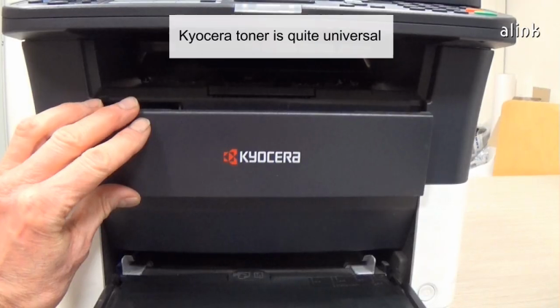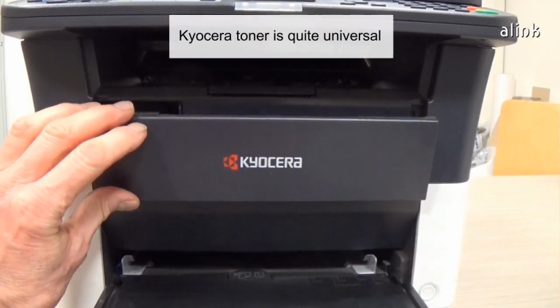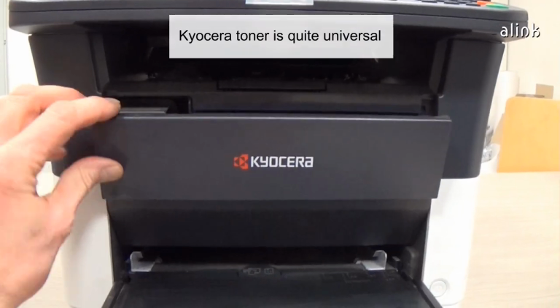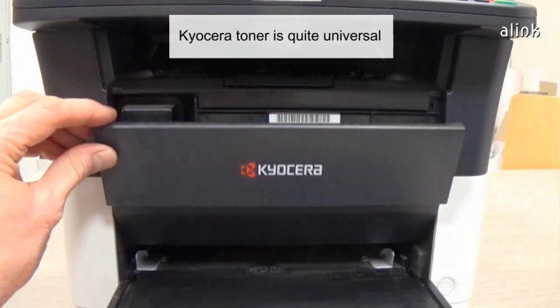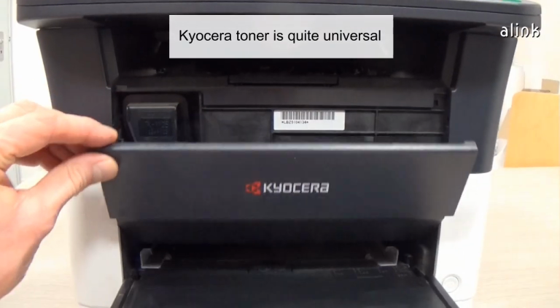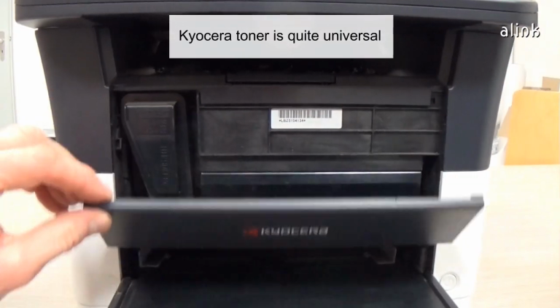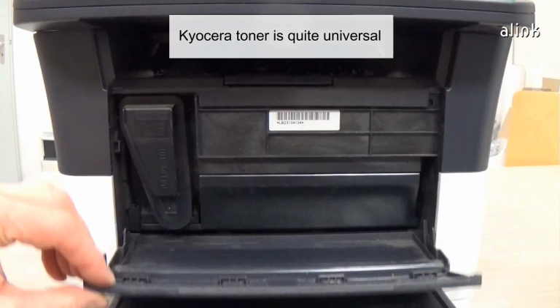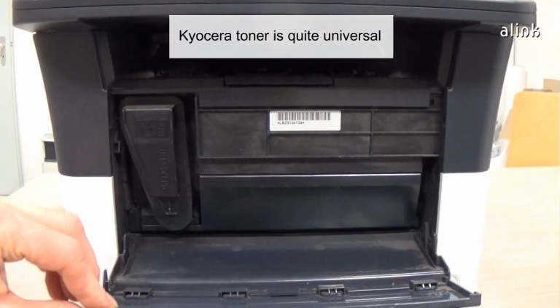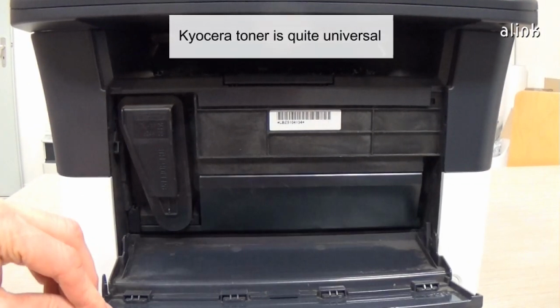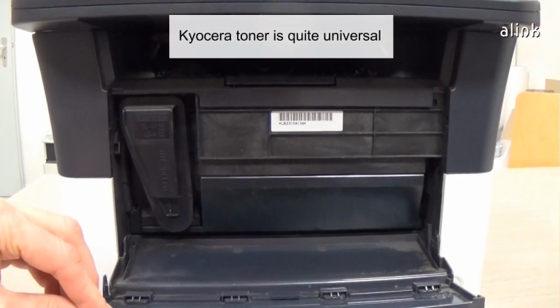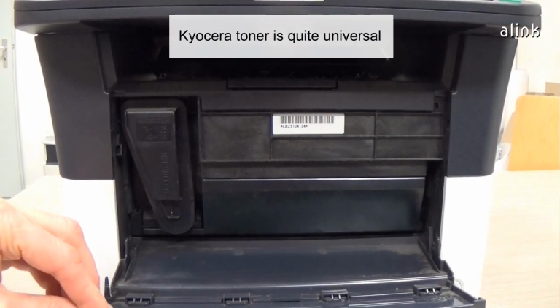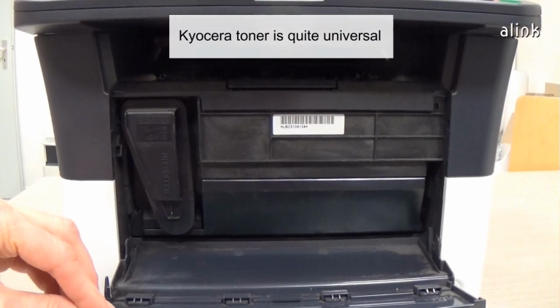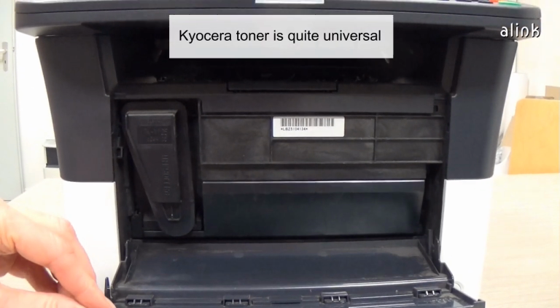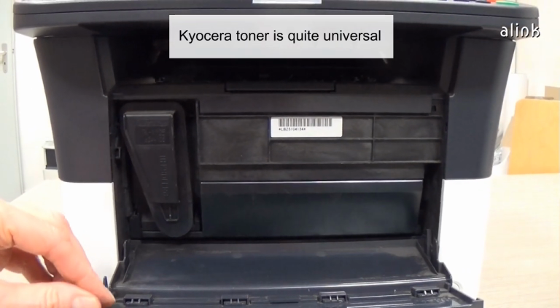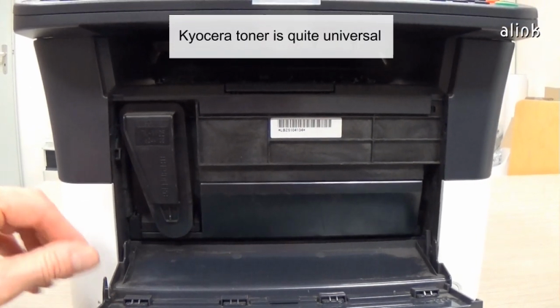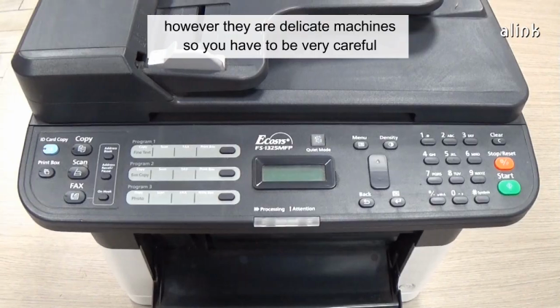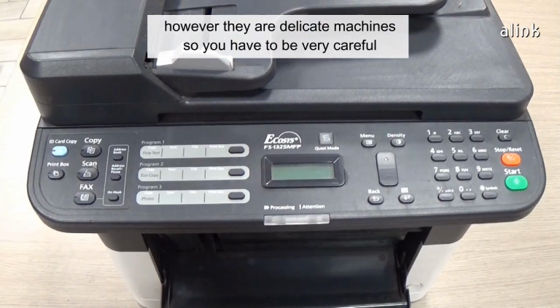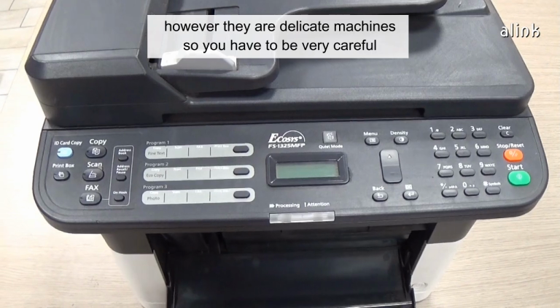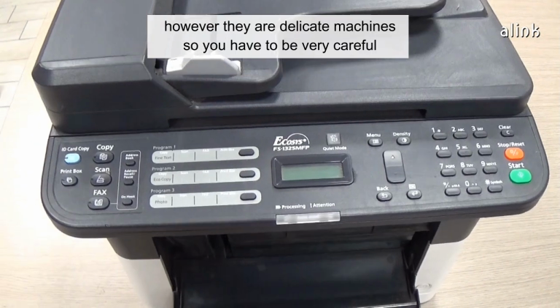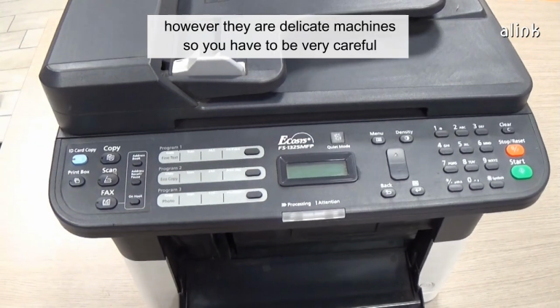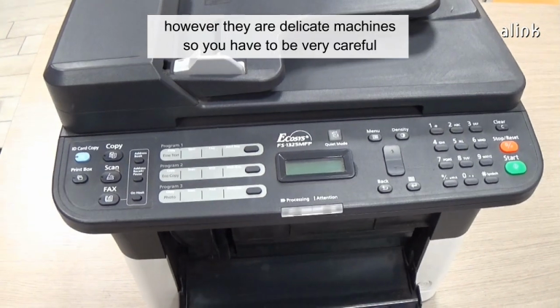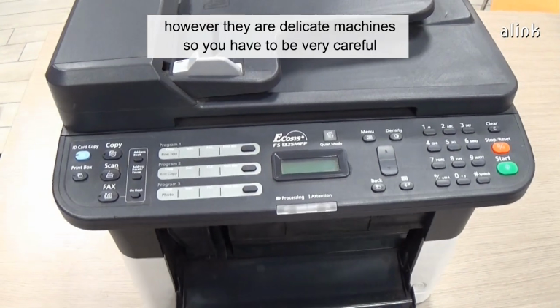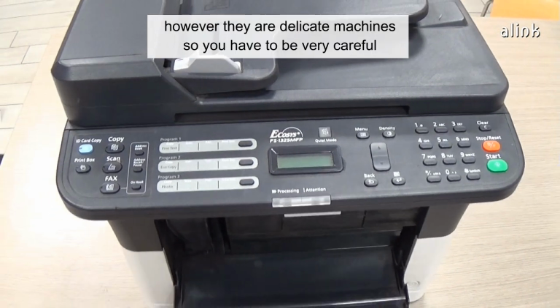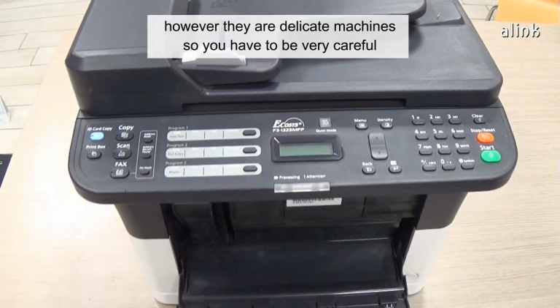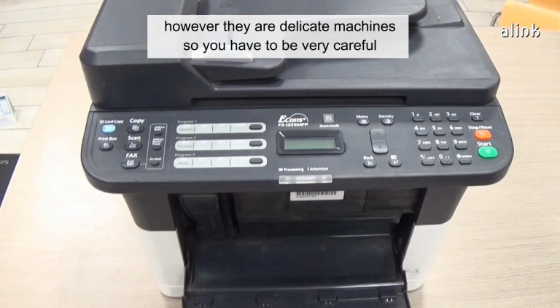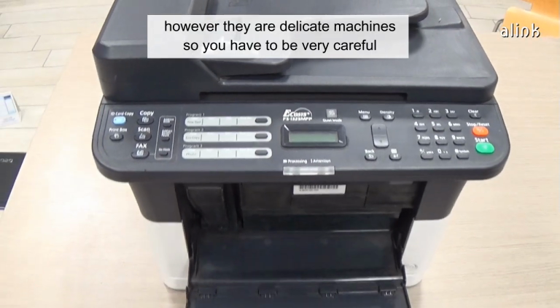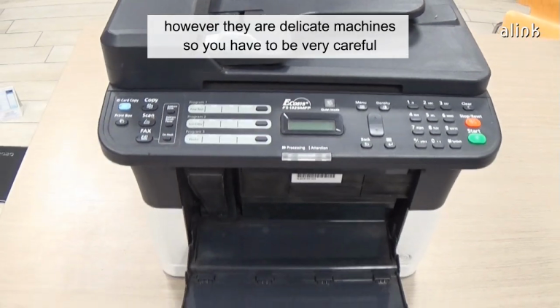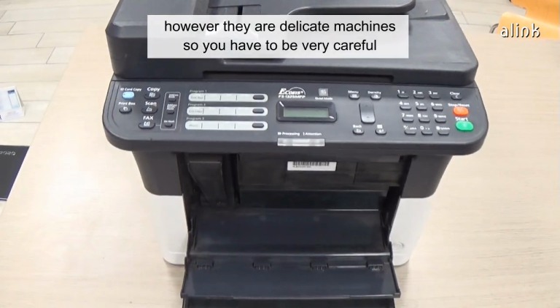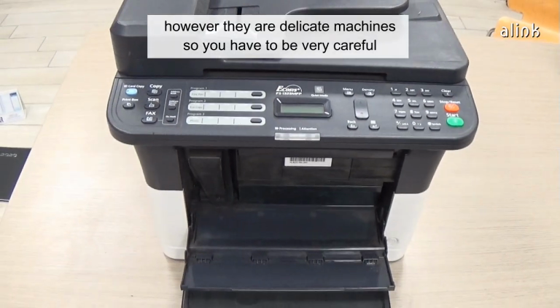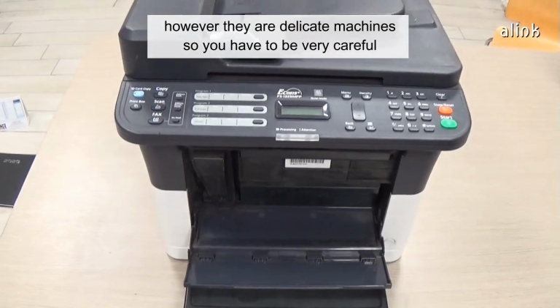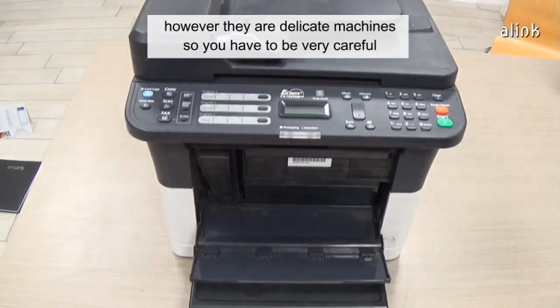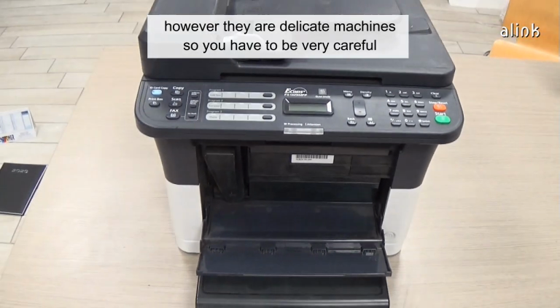Kyocera toner is quite universal. However, they are delicate machines, so you have to be very careful.